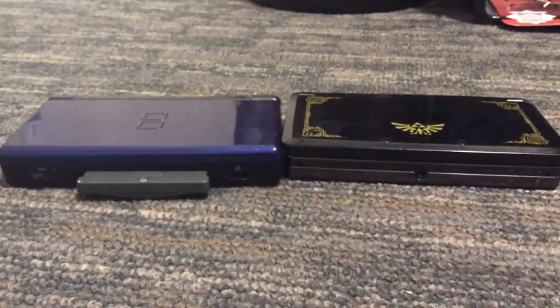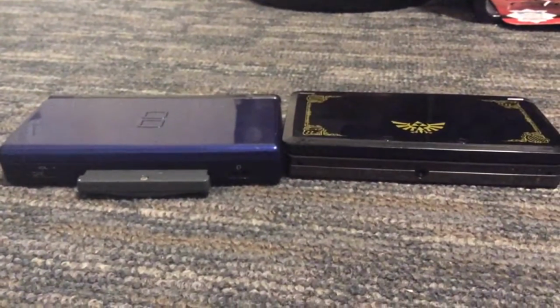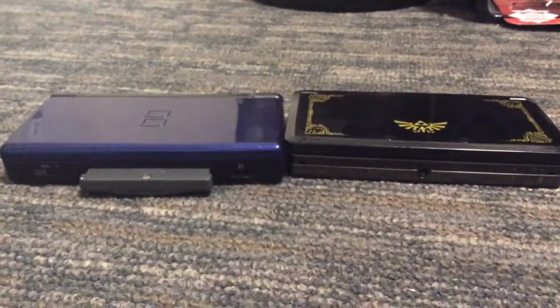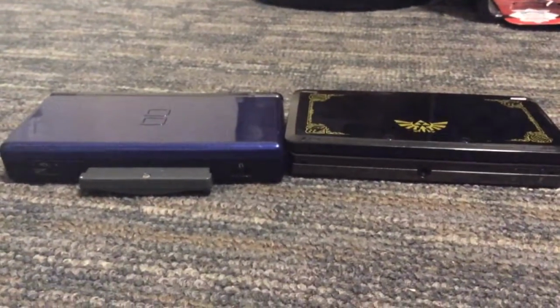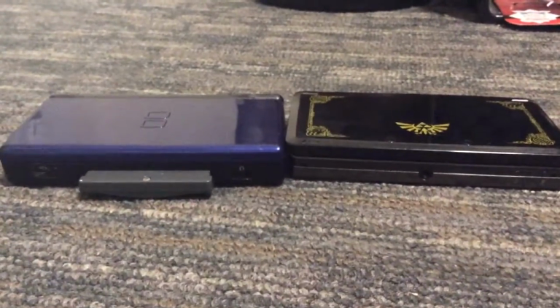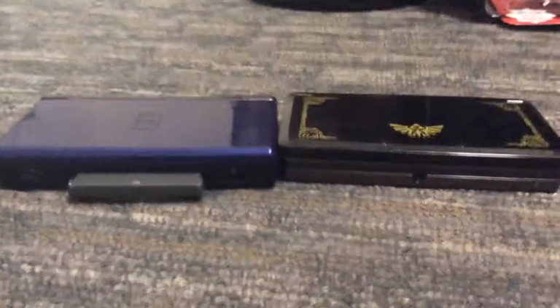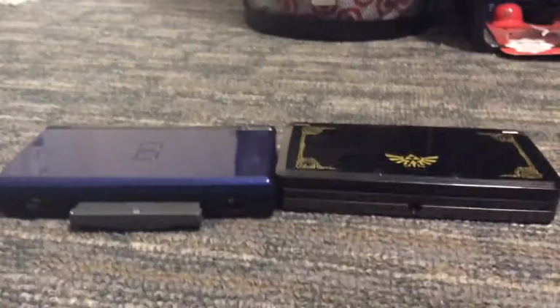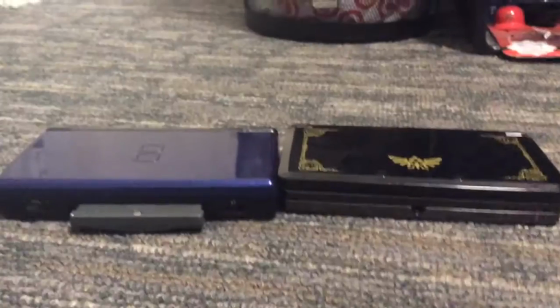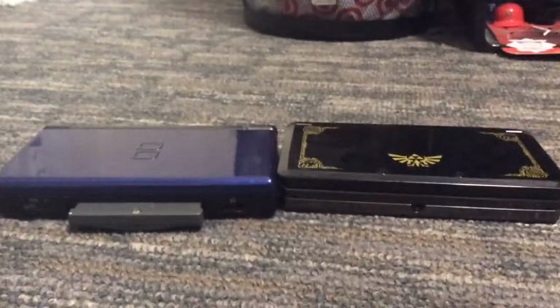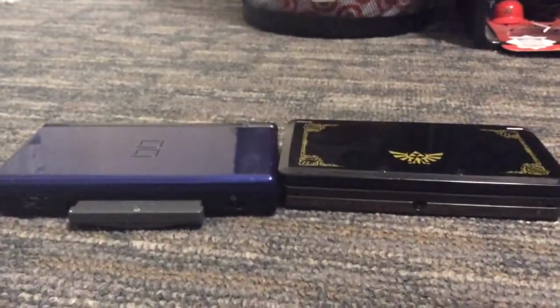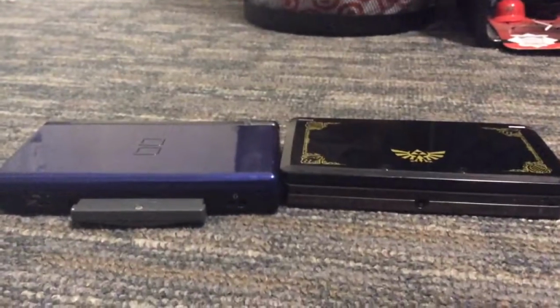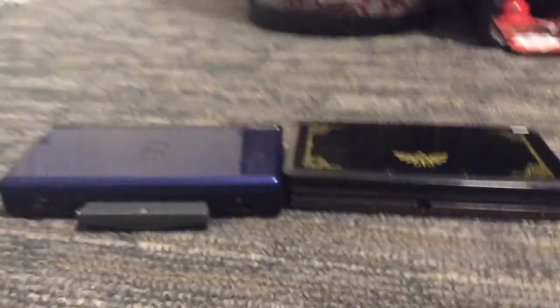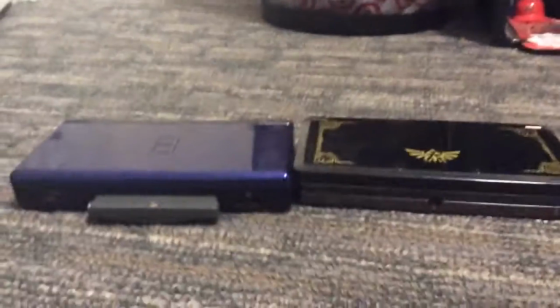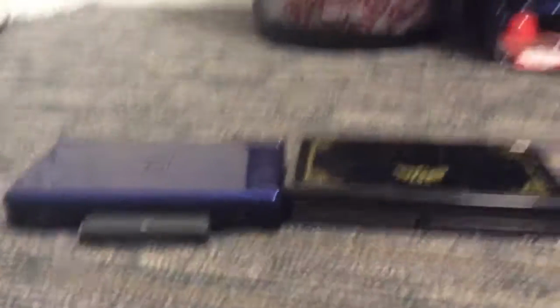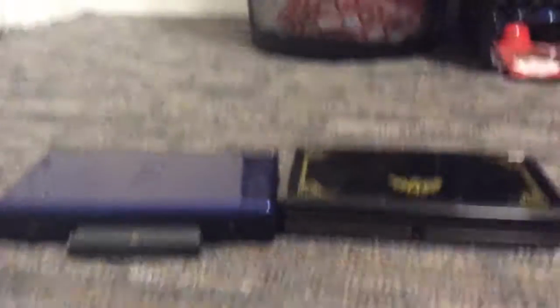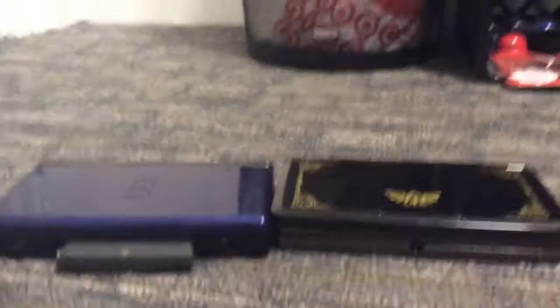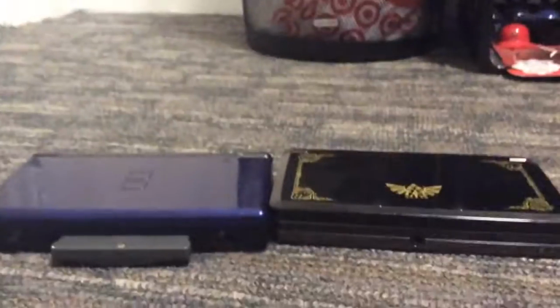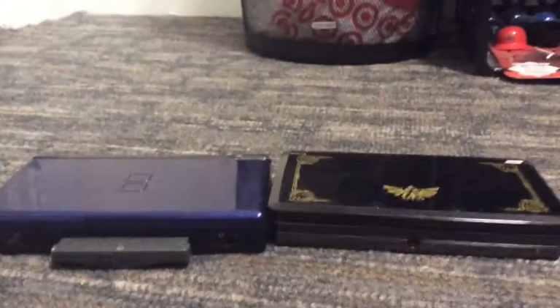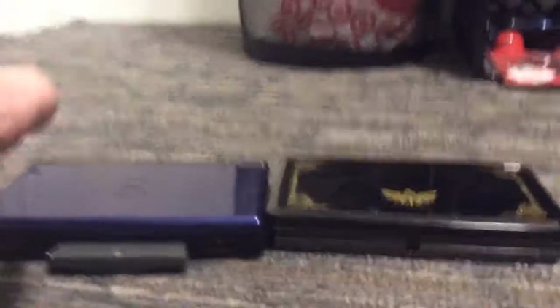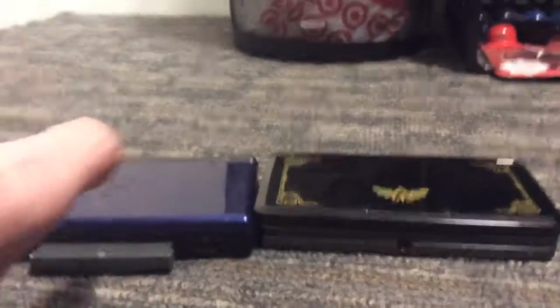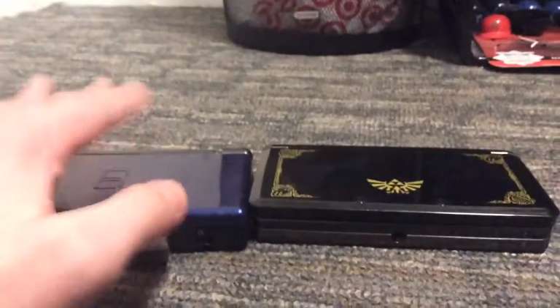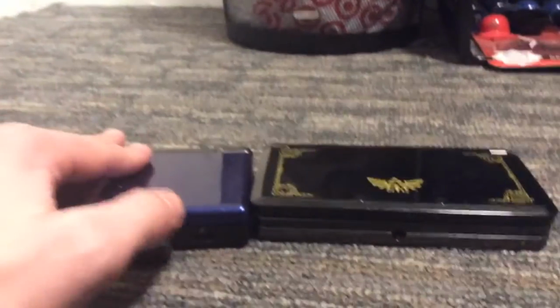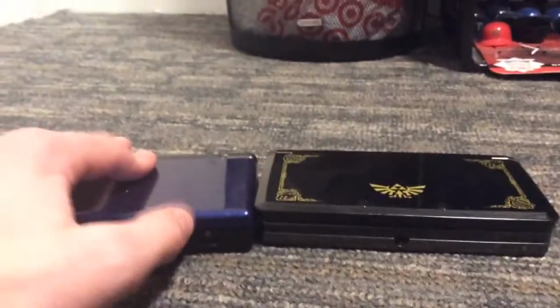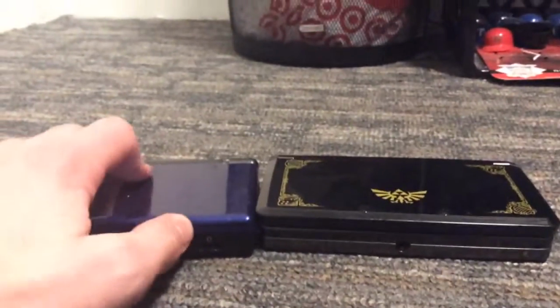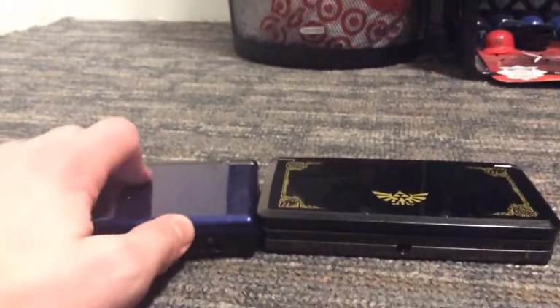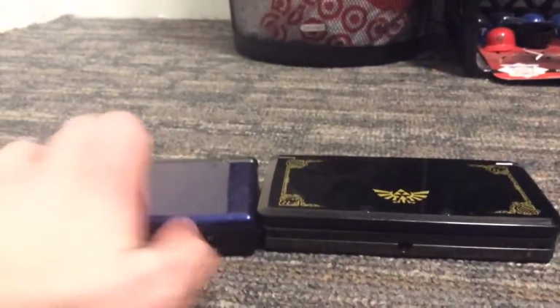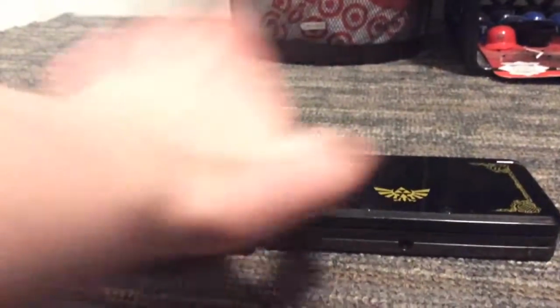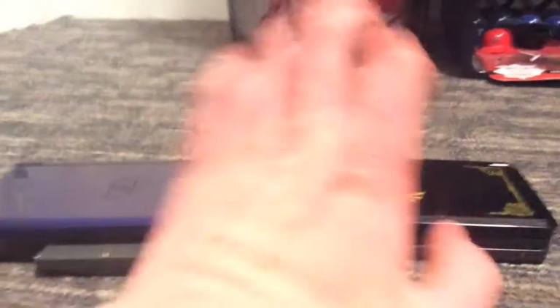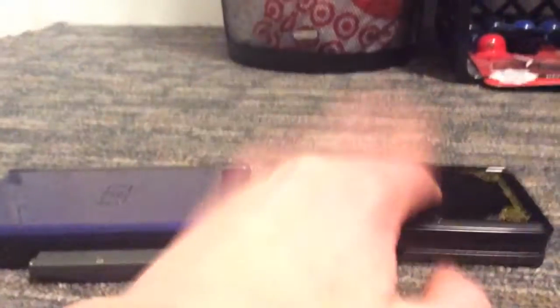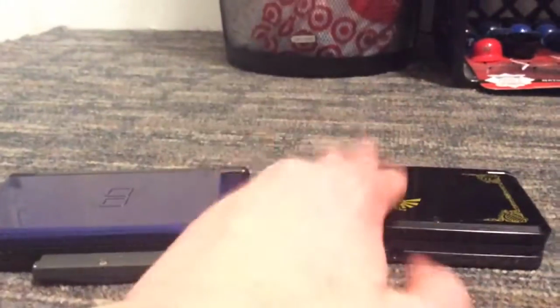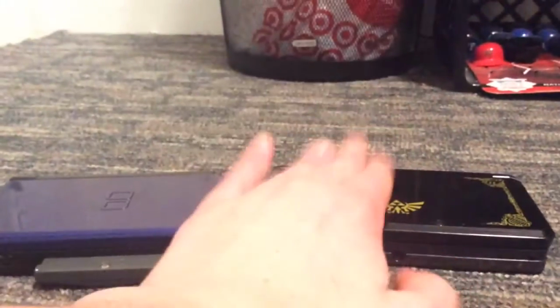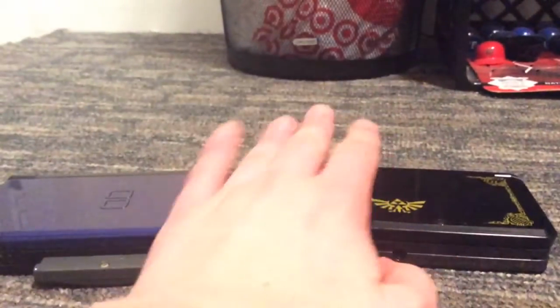Hi everybody, I'm back today with a comparative video, this time between a Nintendo DS Lite and a Nintendo 3DS.